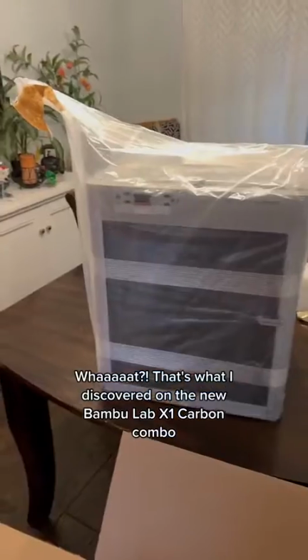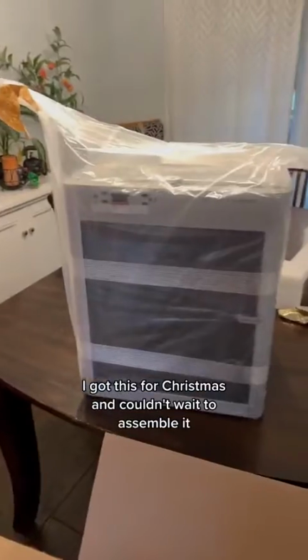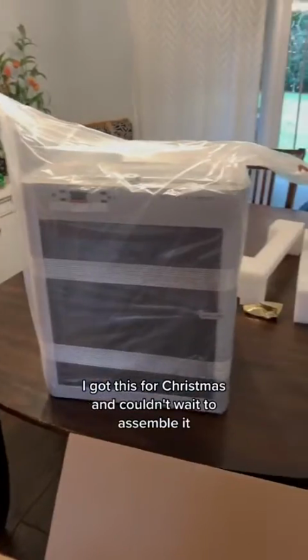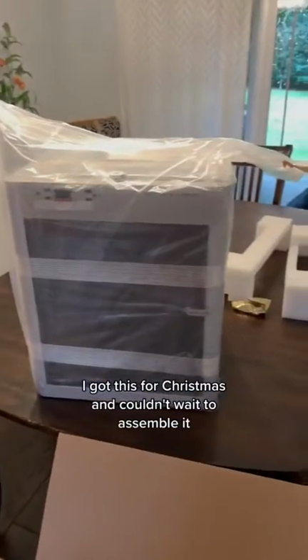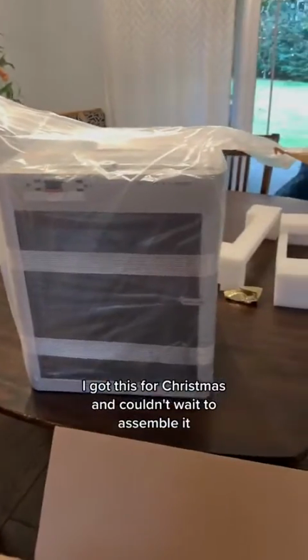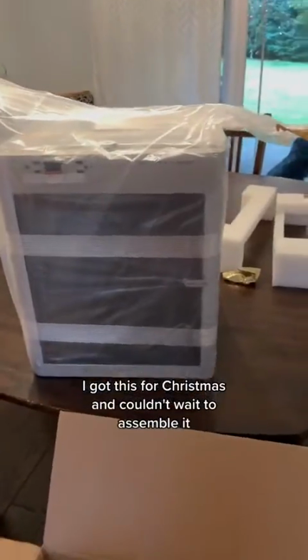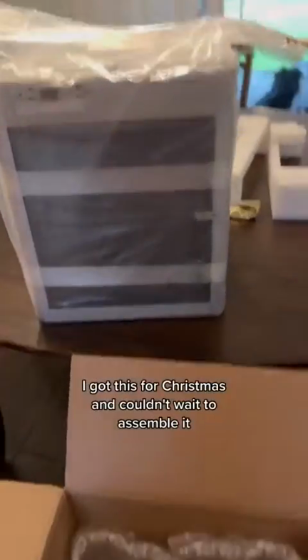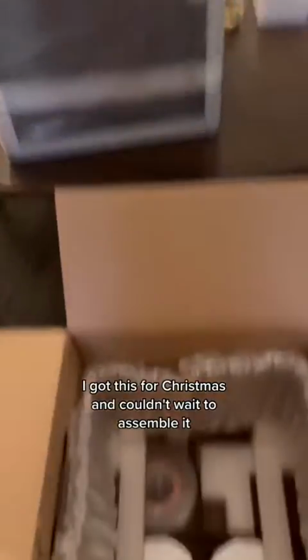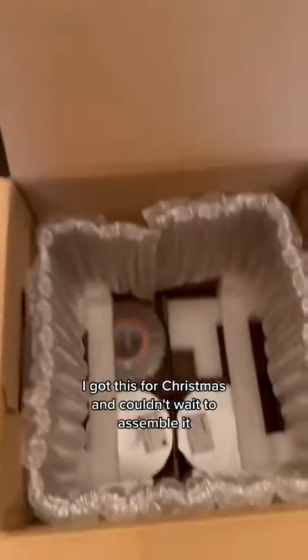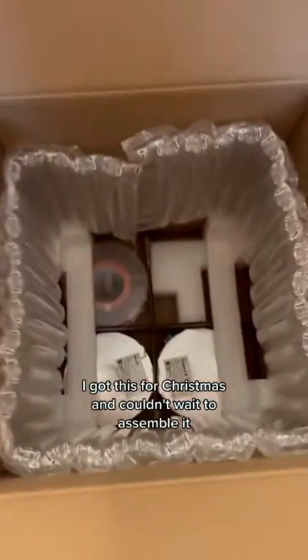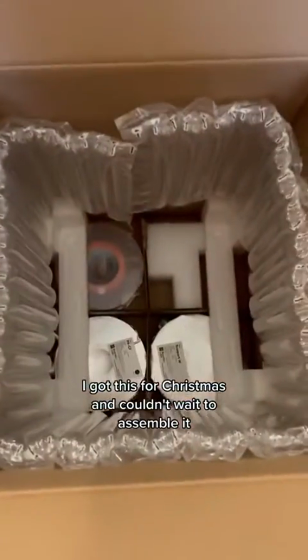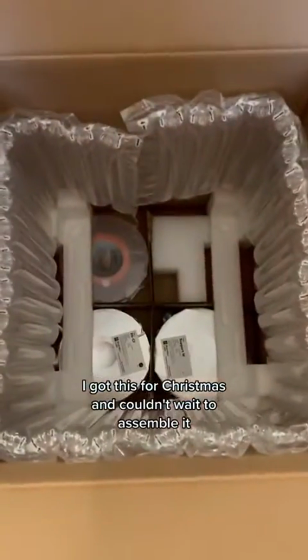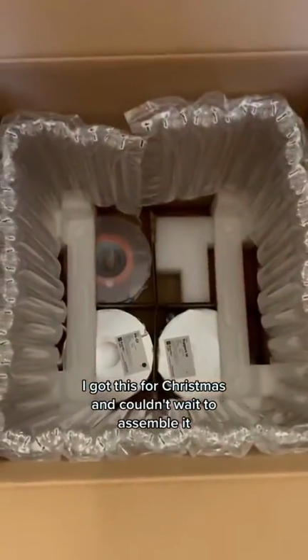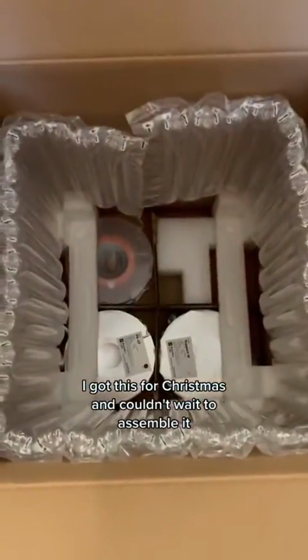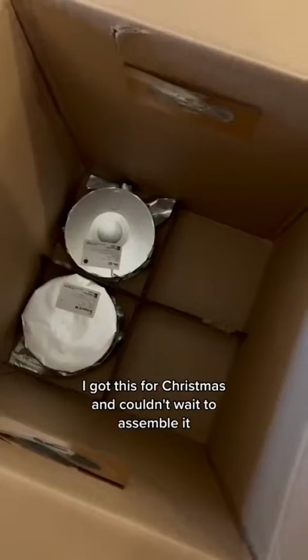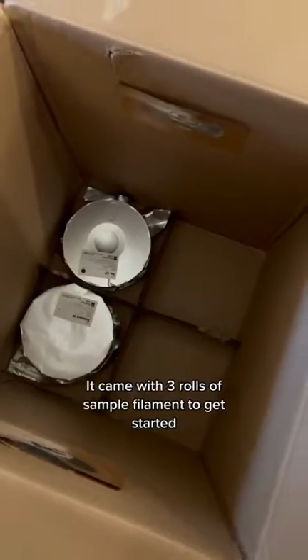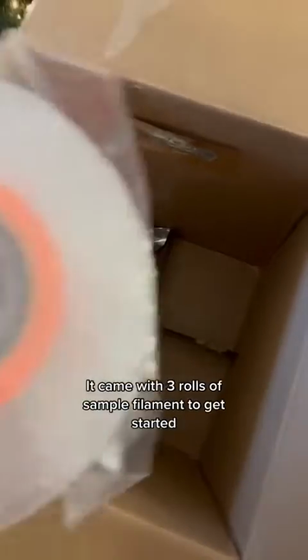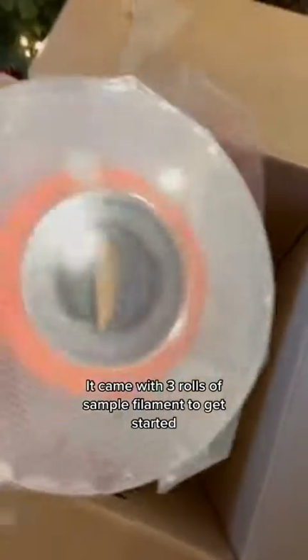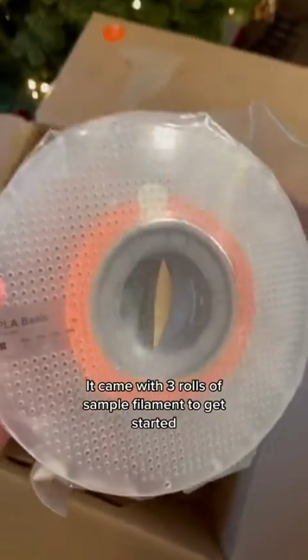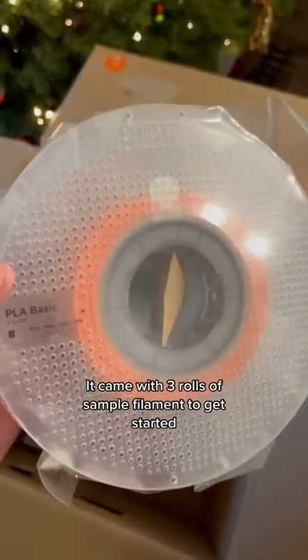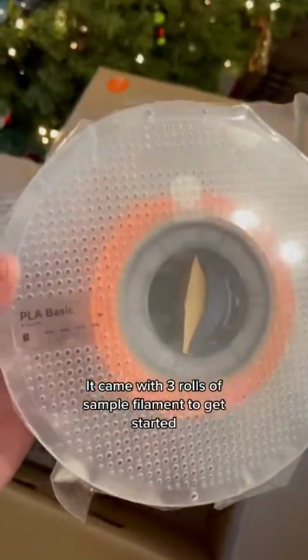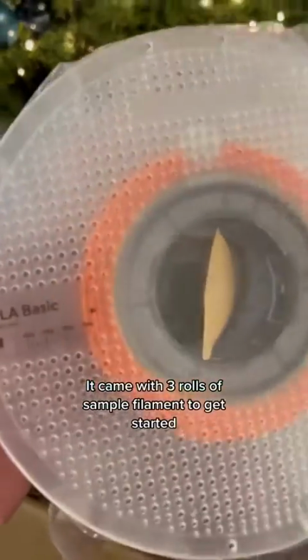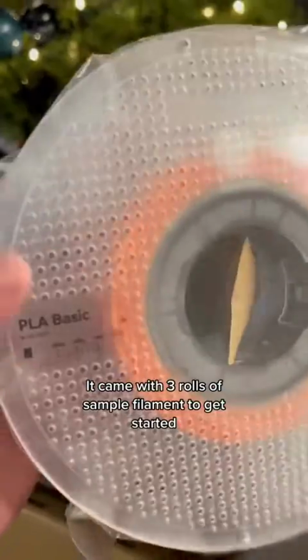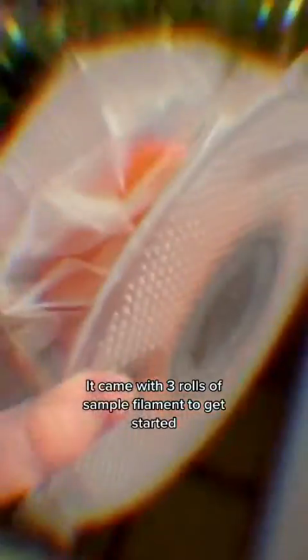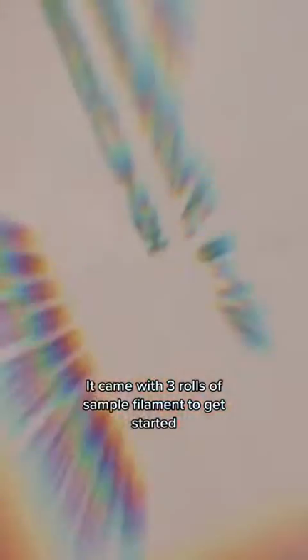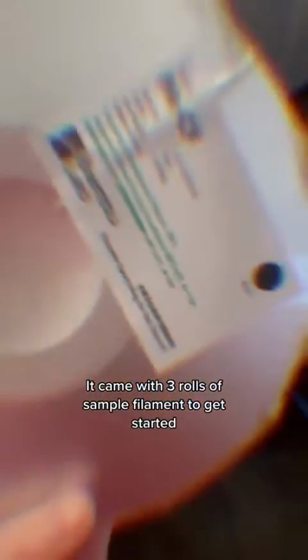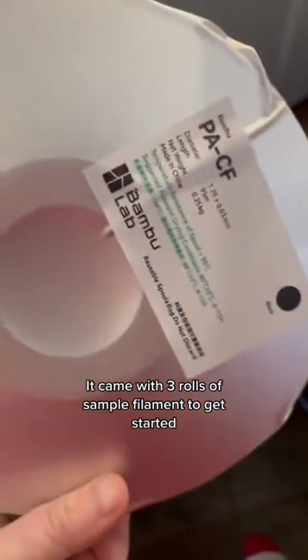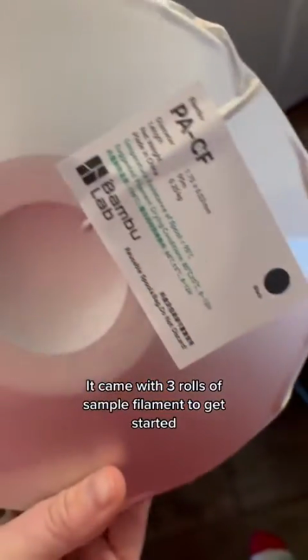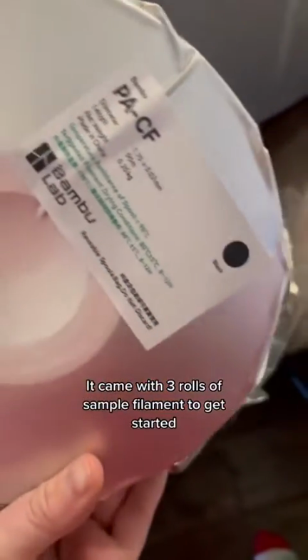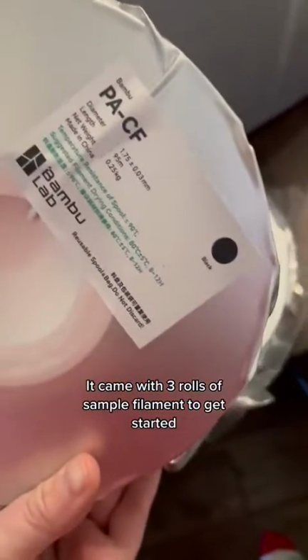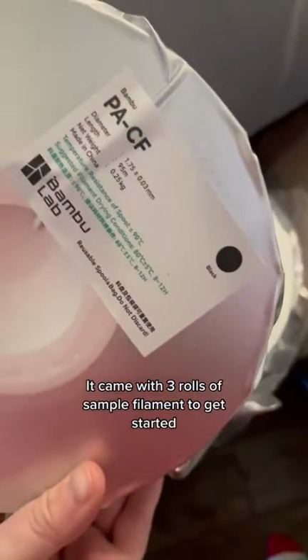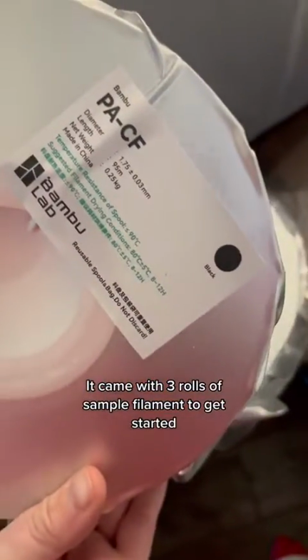I got this for Christmas and couldn't wait to assemble it. It came with three rolls of sample filament to get started.